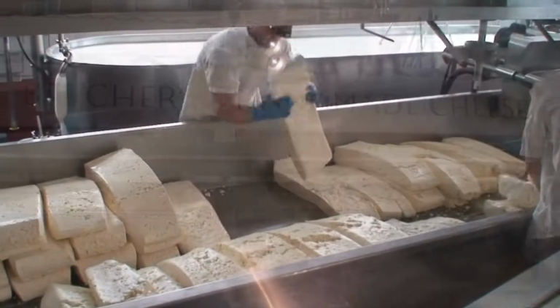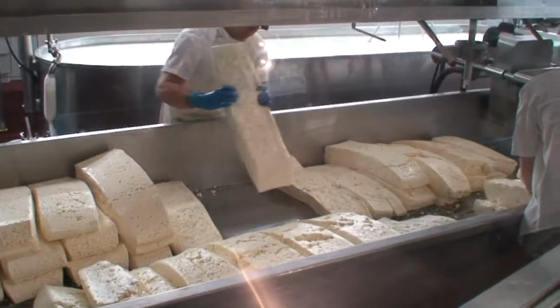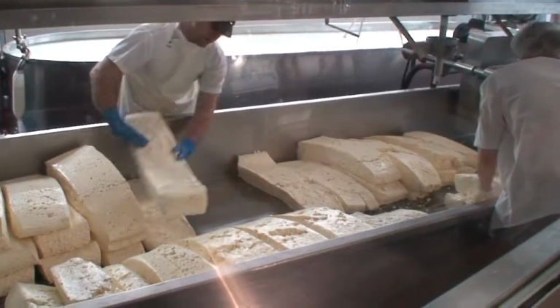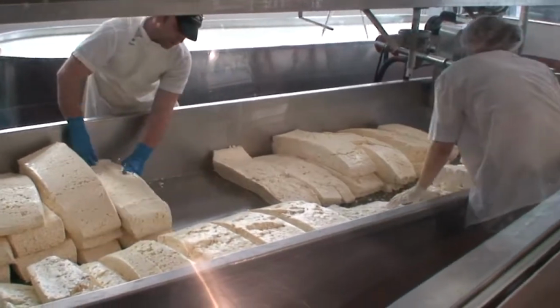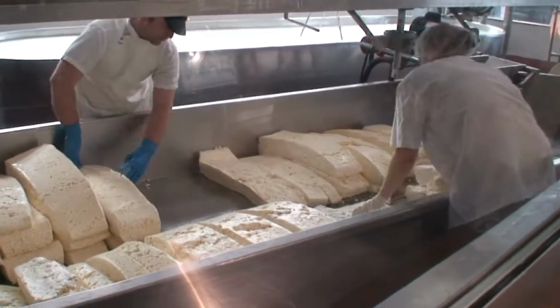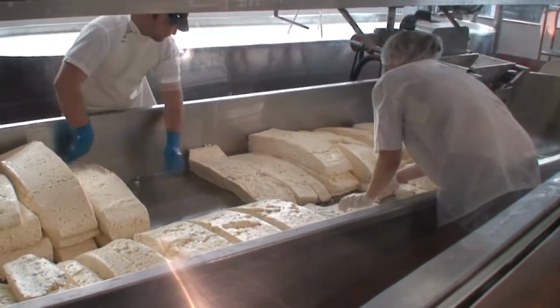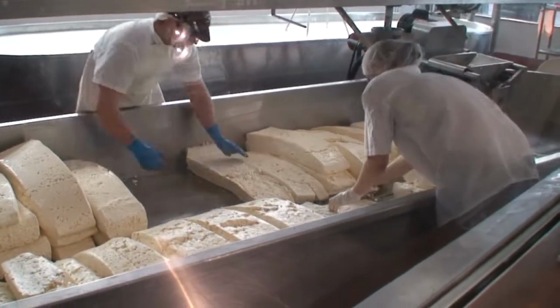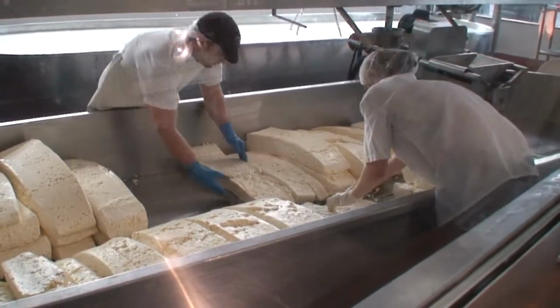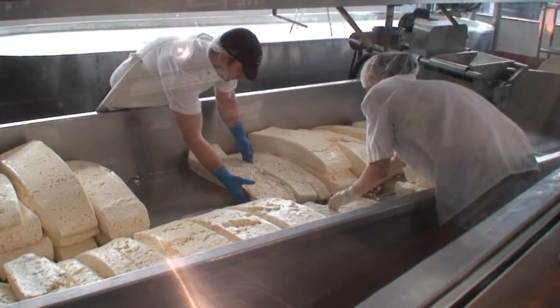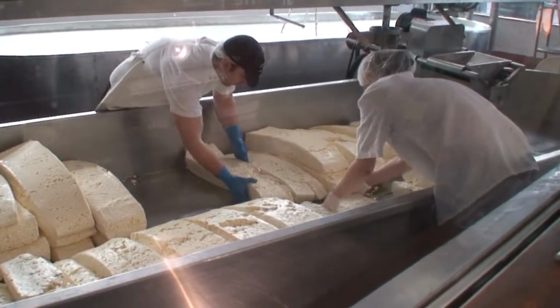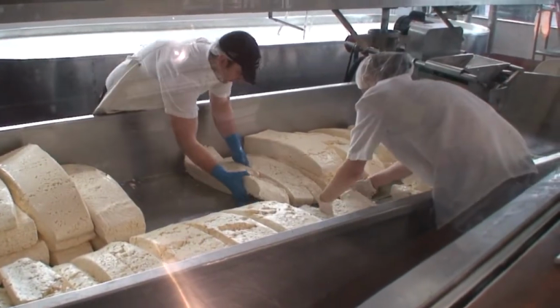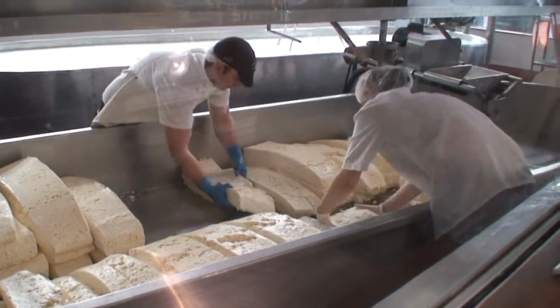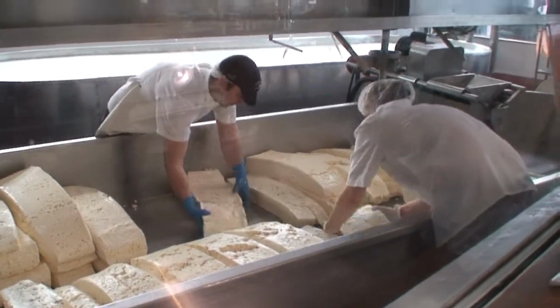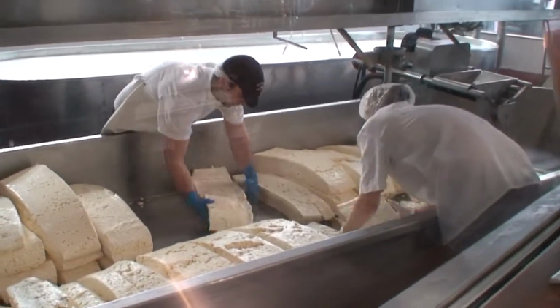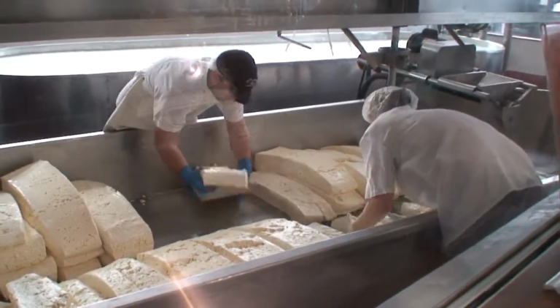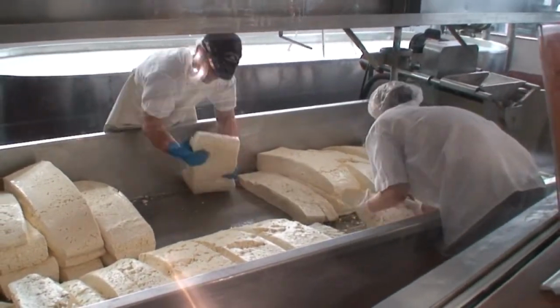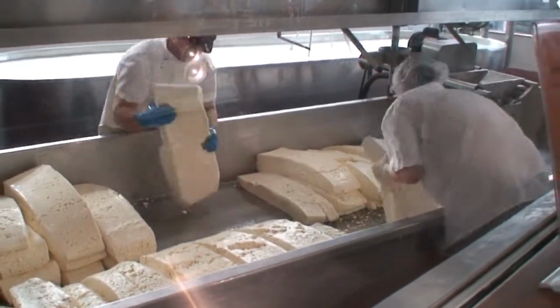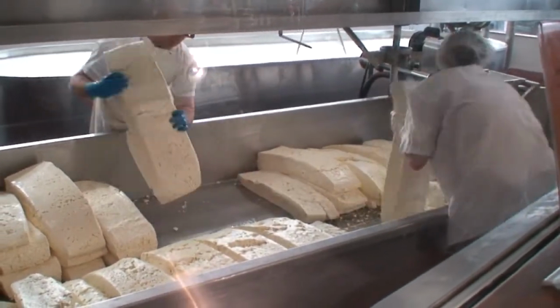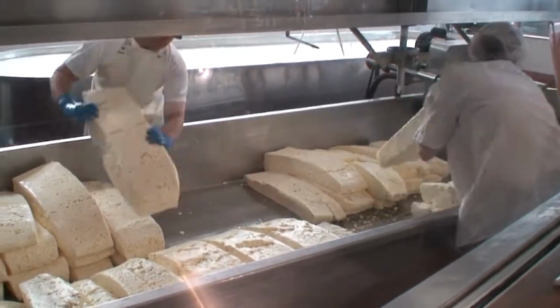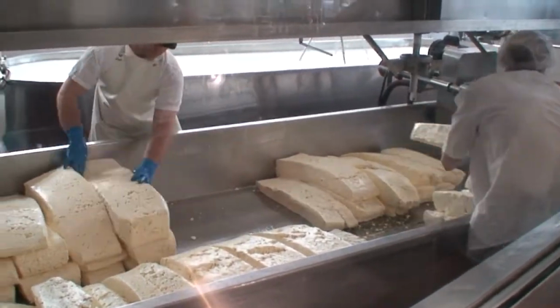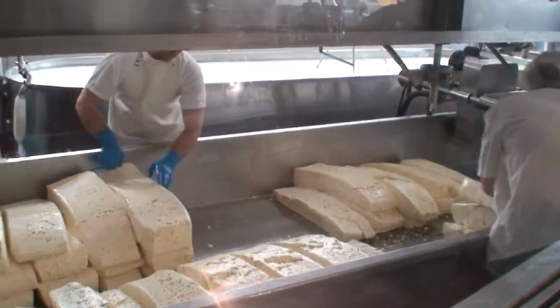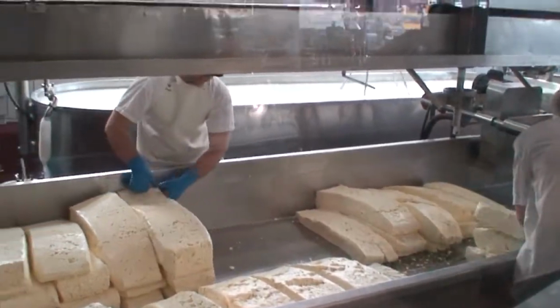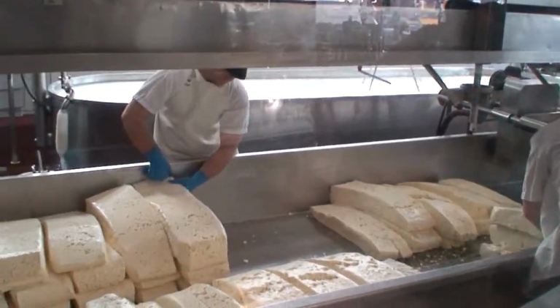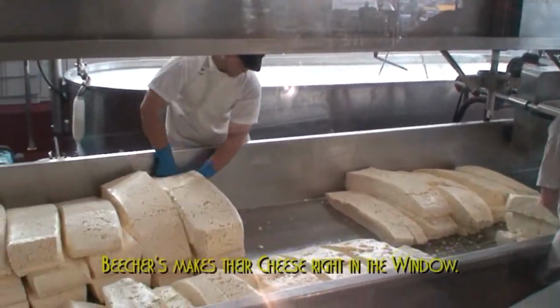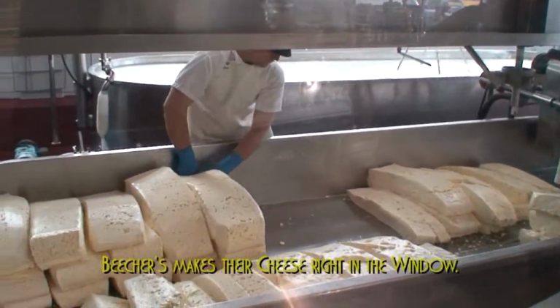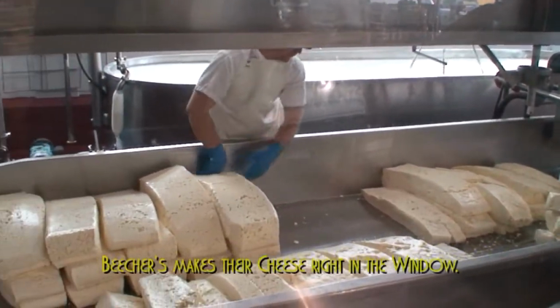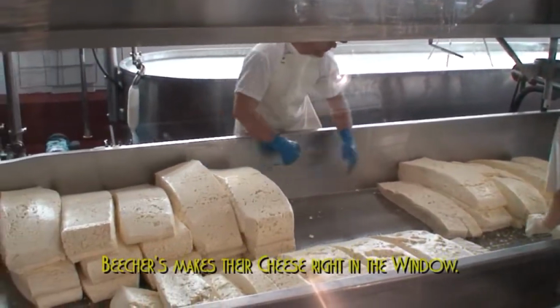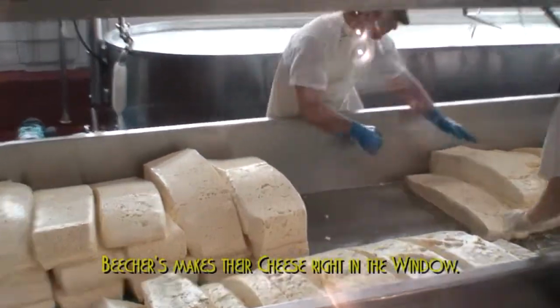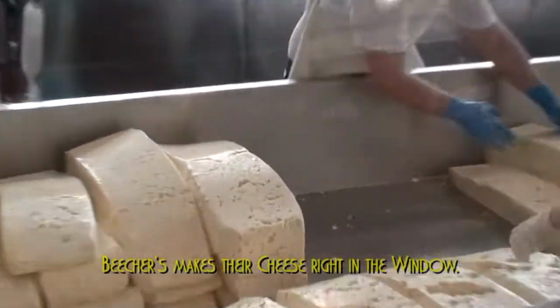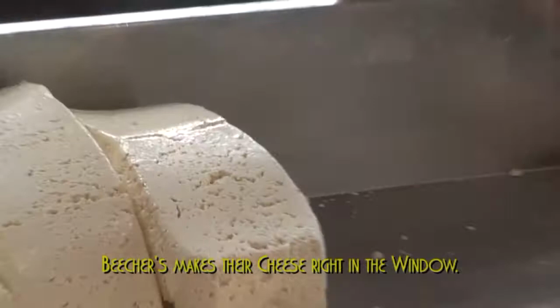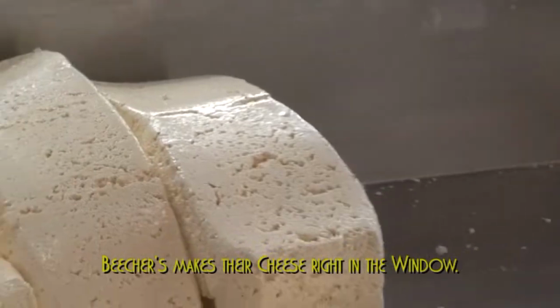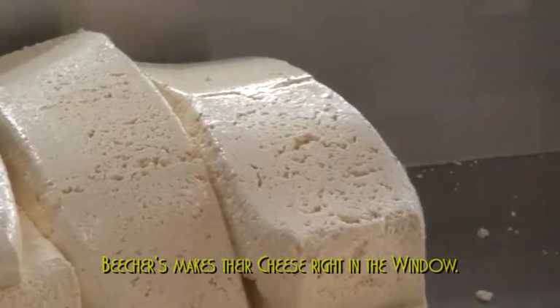It's called Beecher's Cheese, and you can't beat Beecher's Cheese.